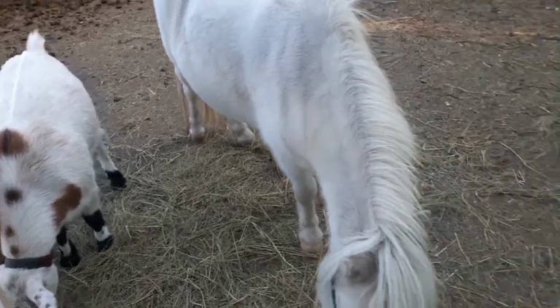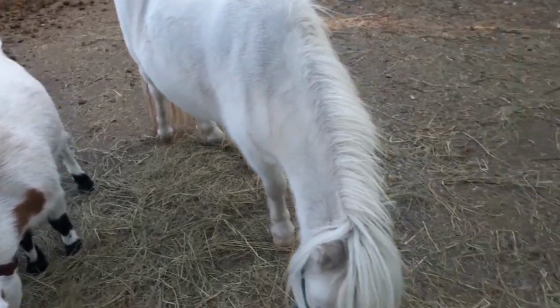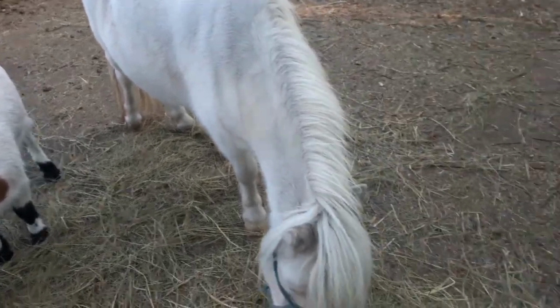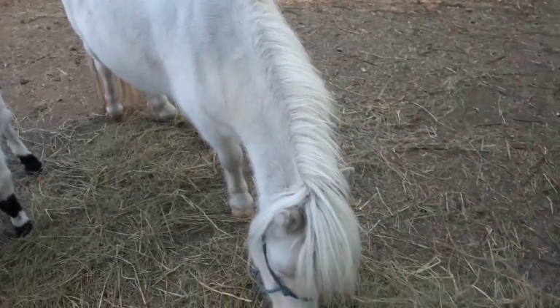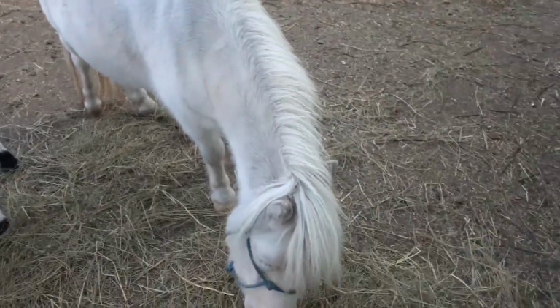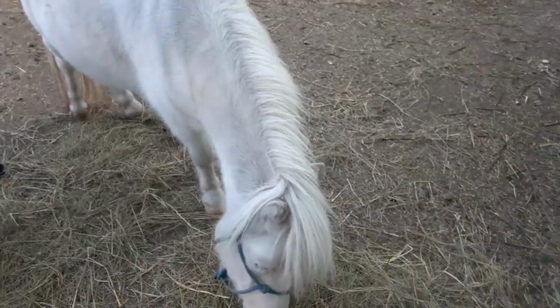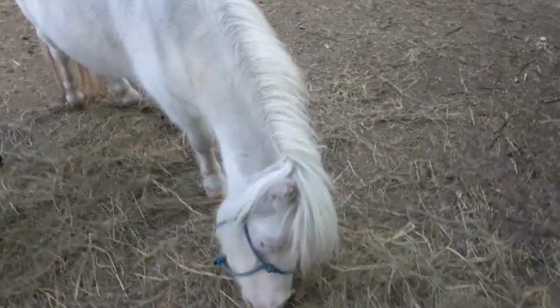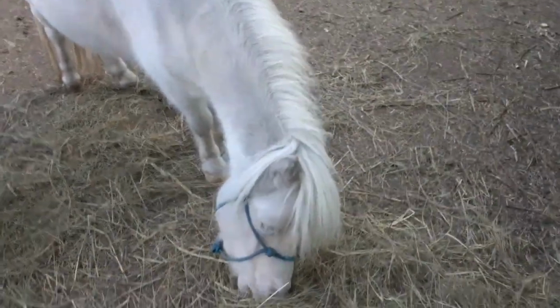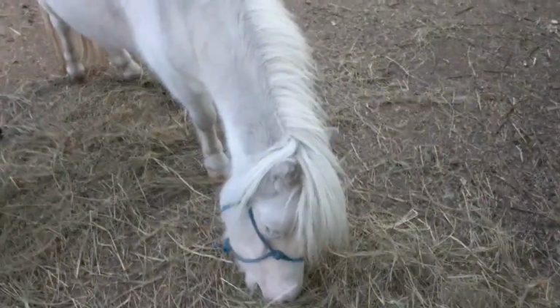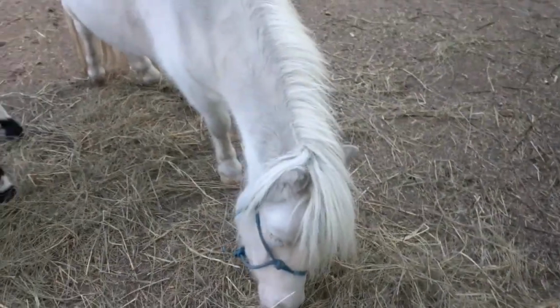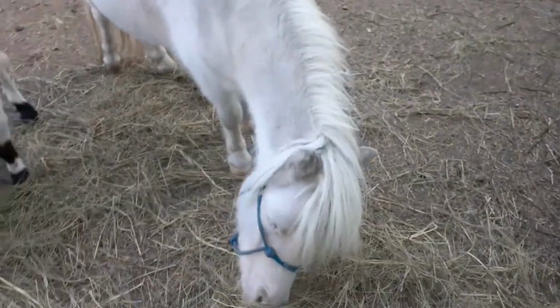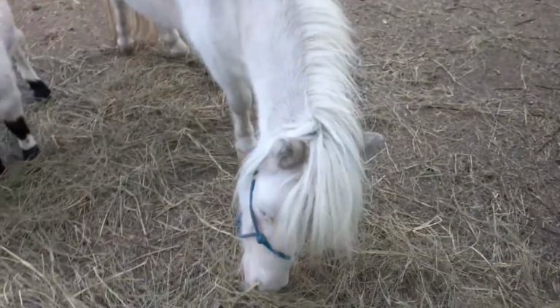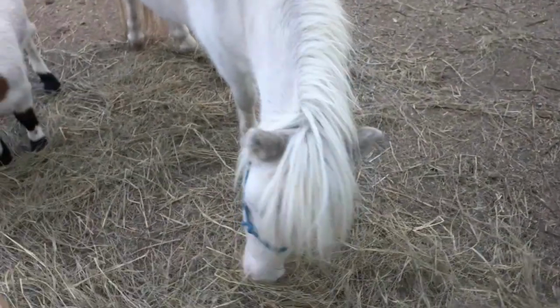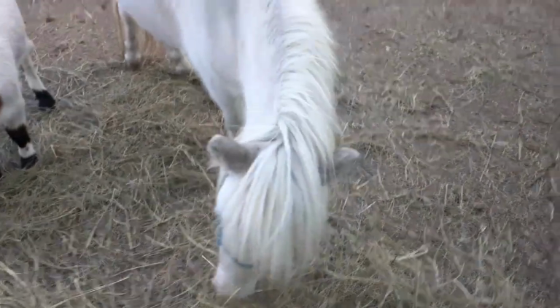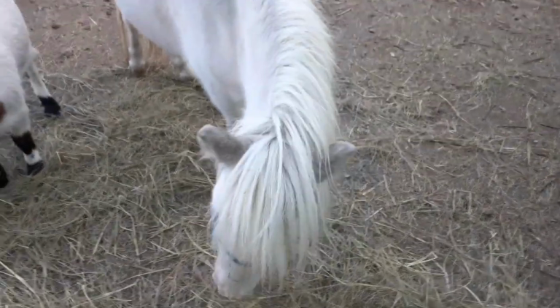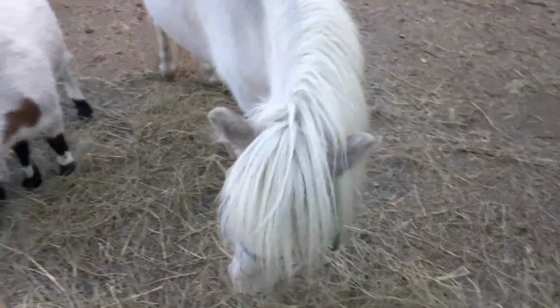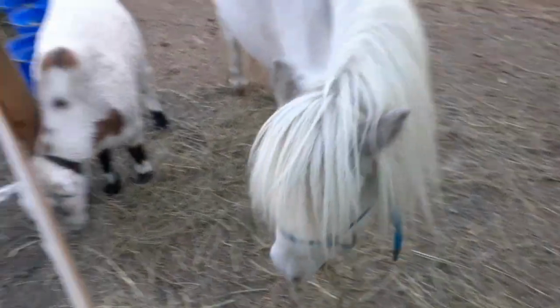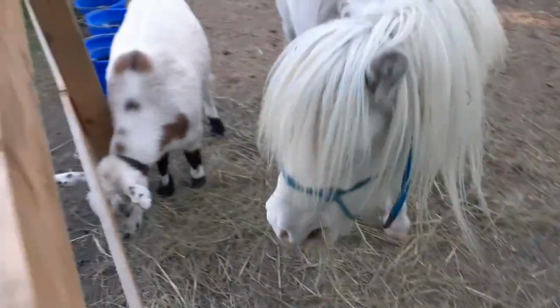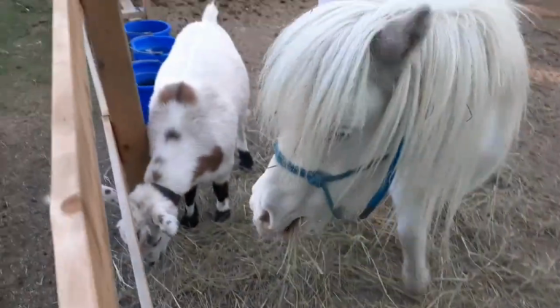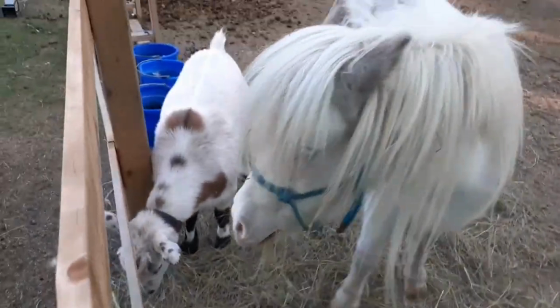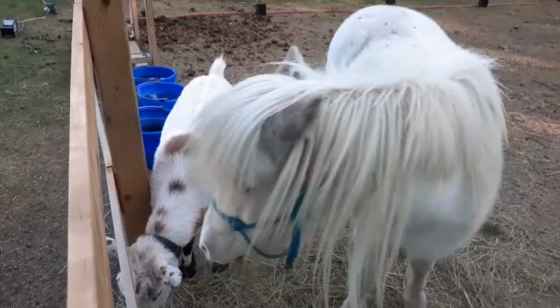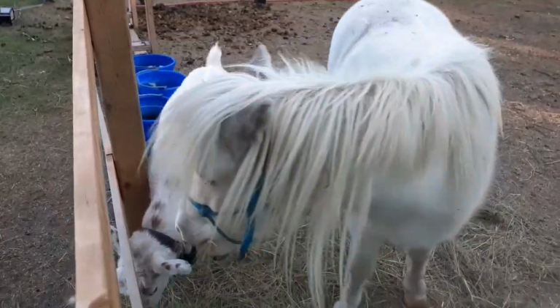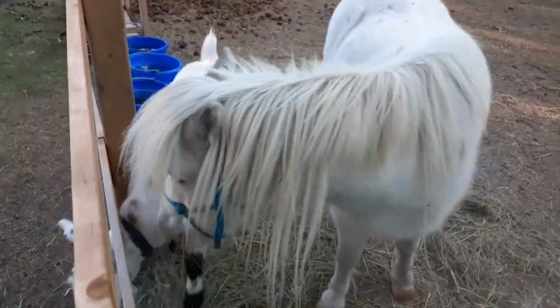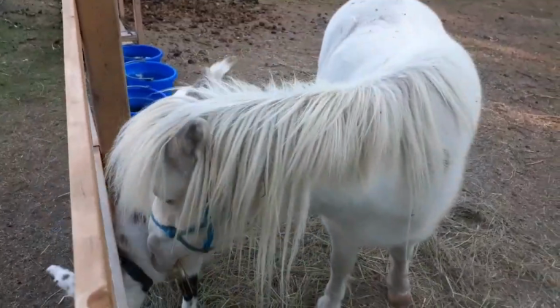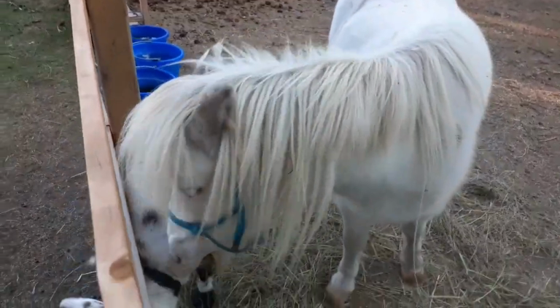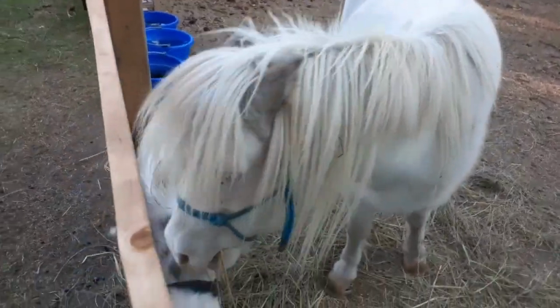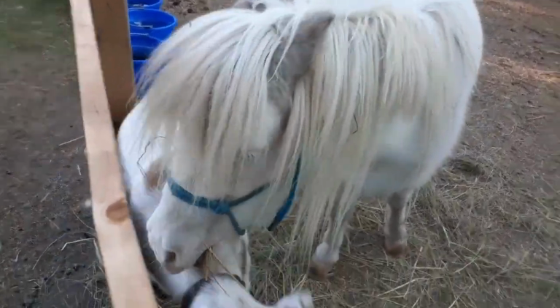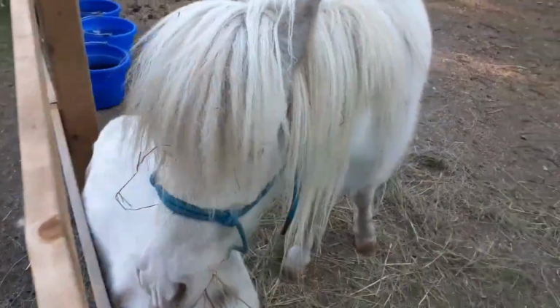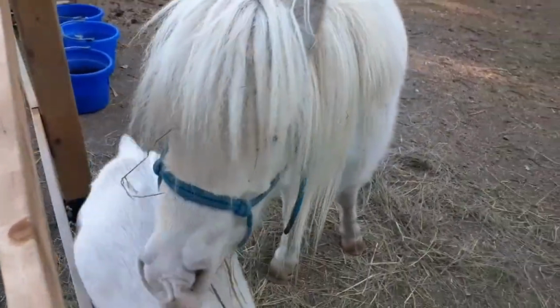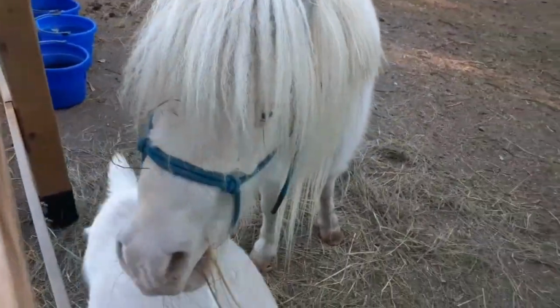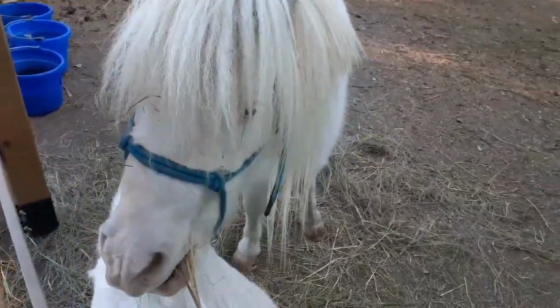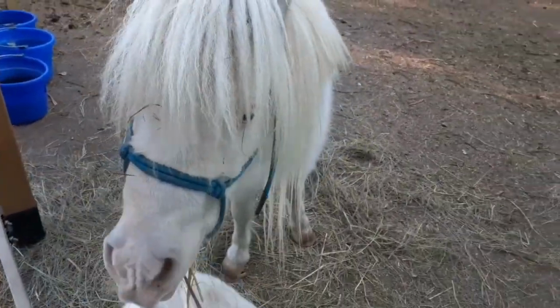The second thing today that I wanted to cover — and I talk about this a lot — is height. You want to double check the height of the miniature horse you're buying yourself, if at all possible.